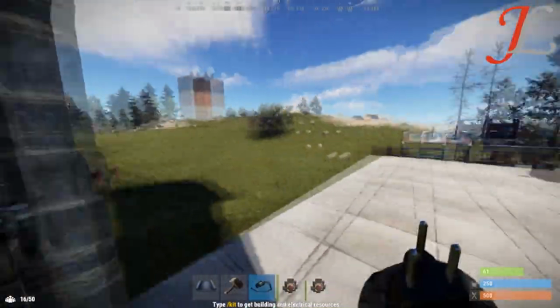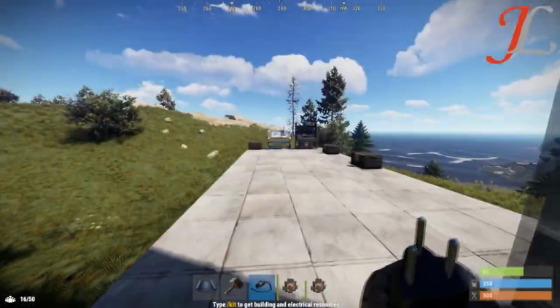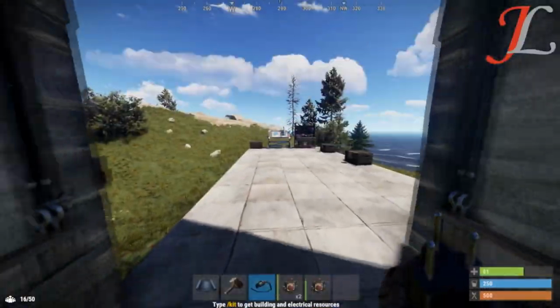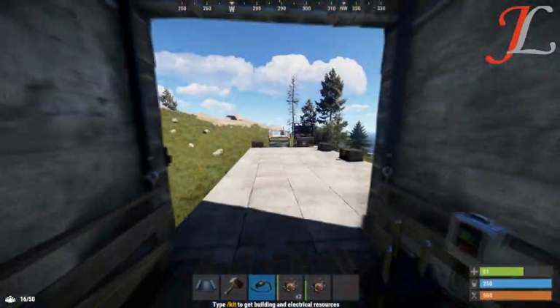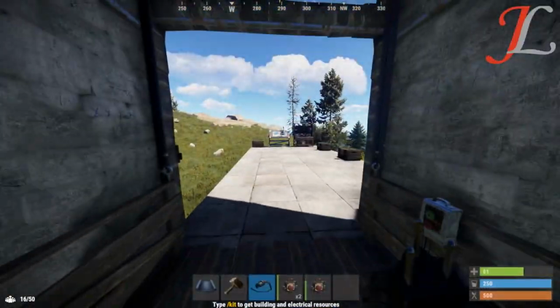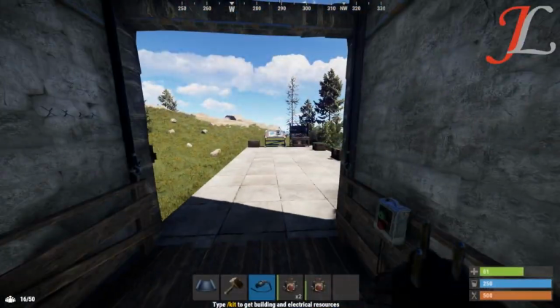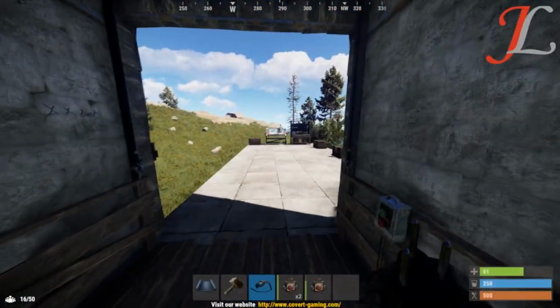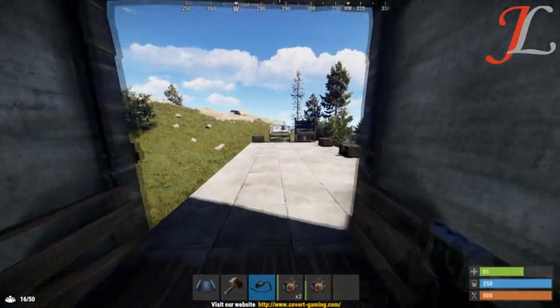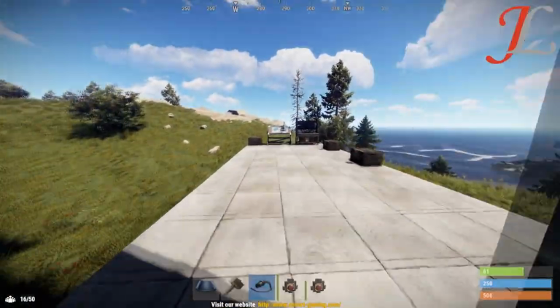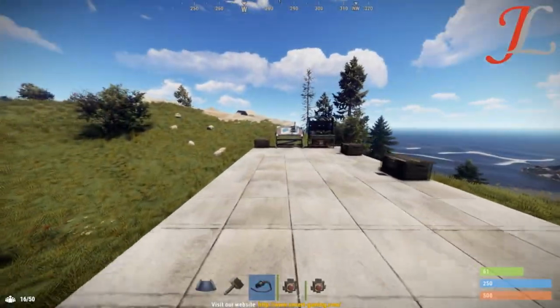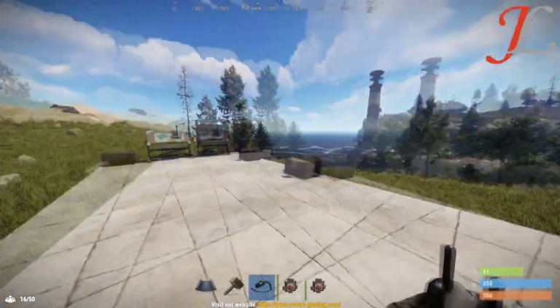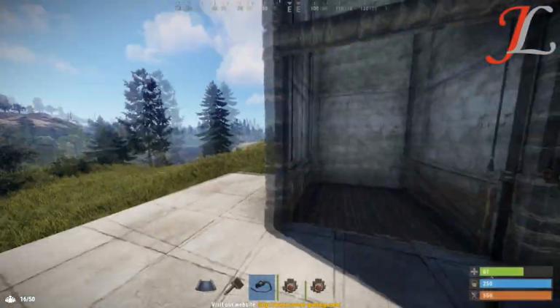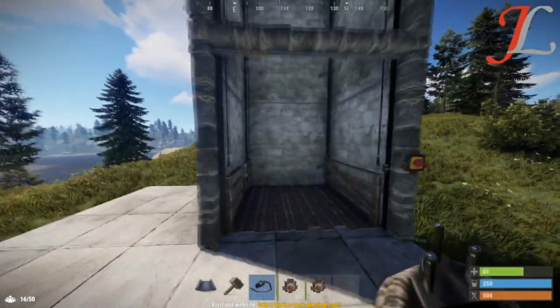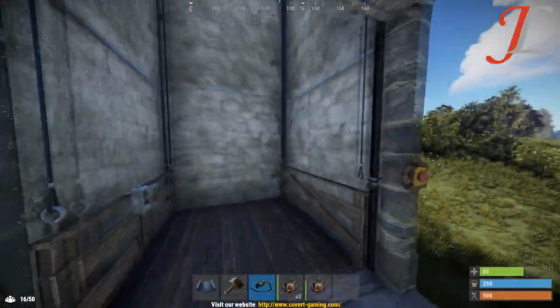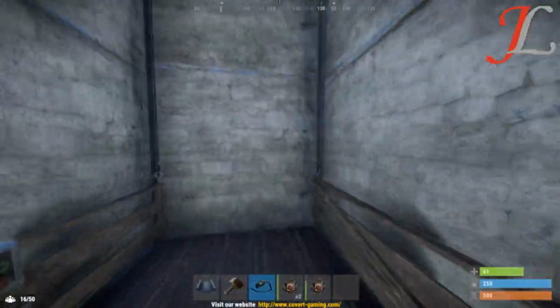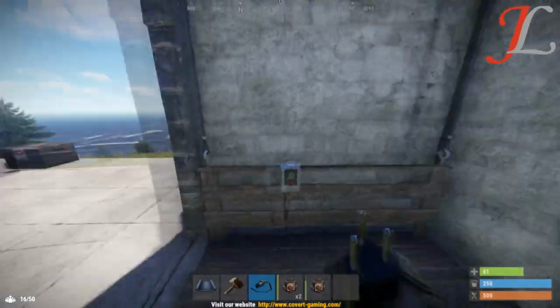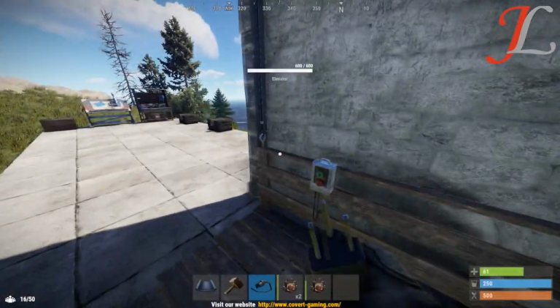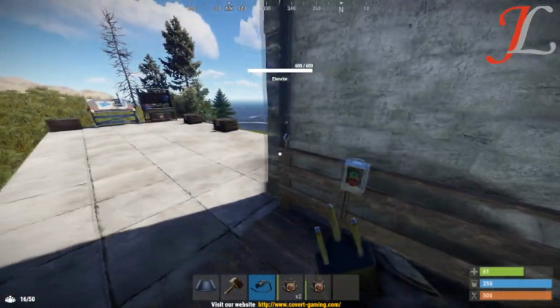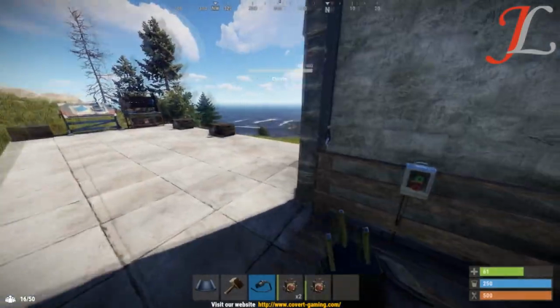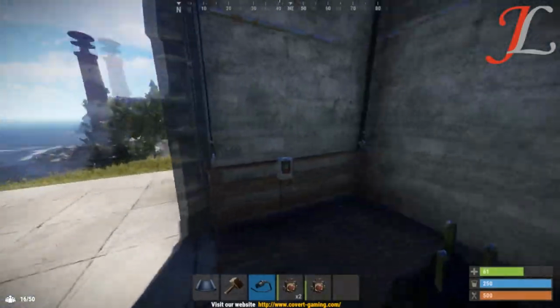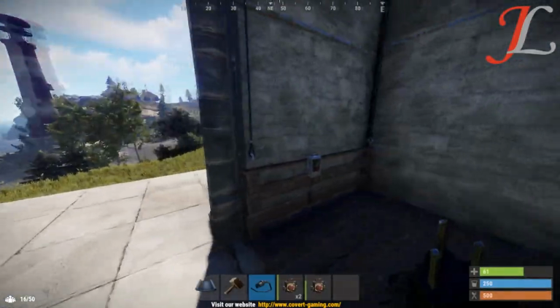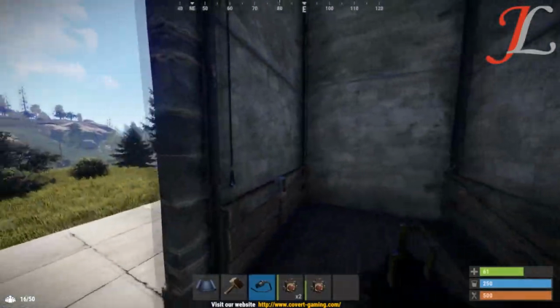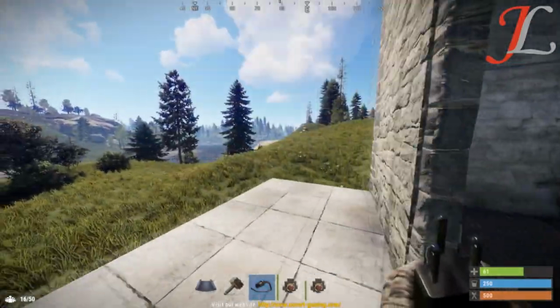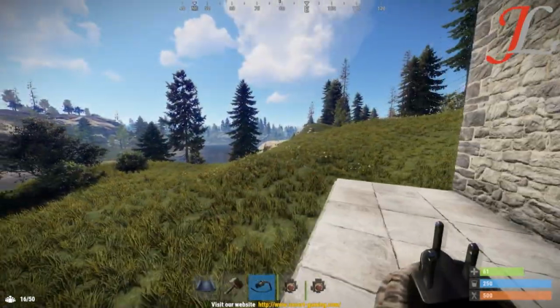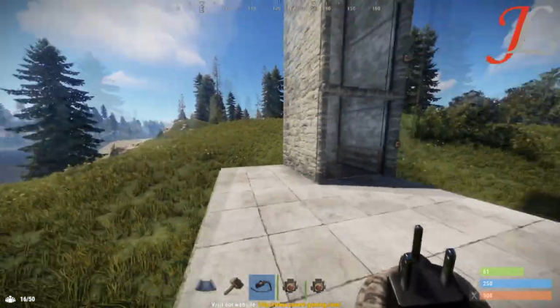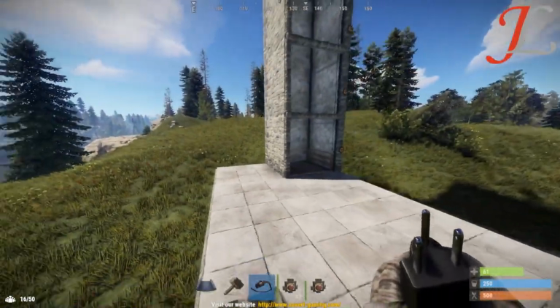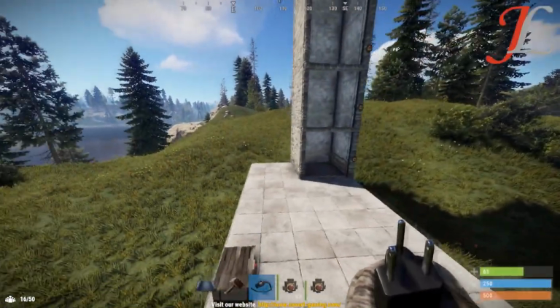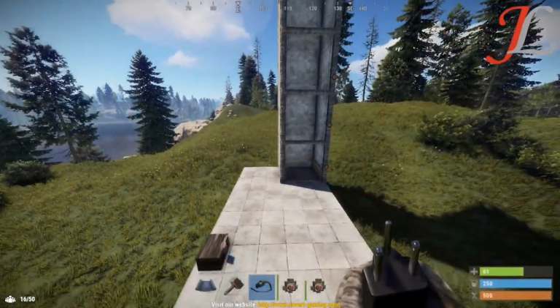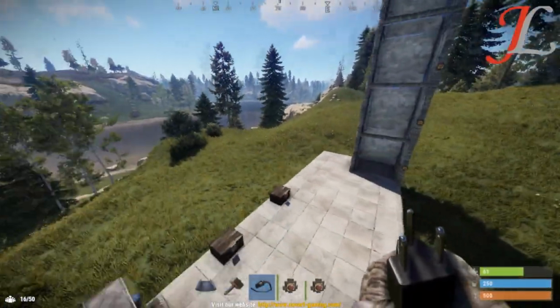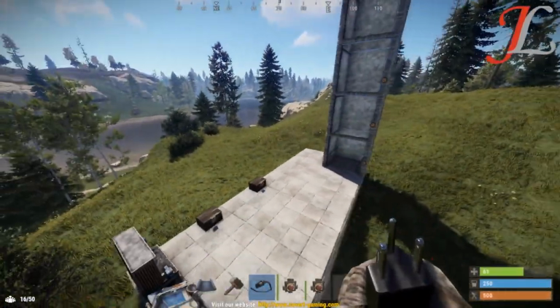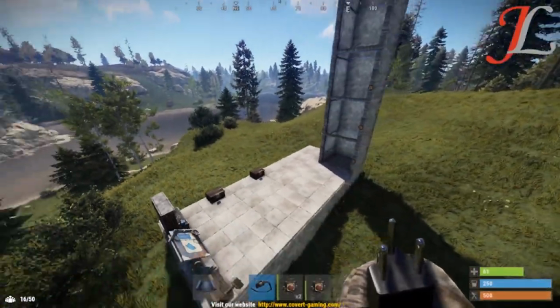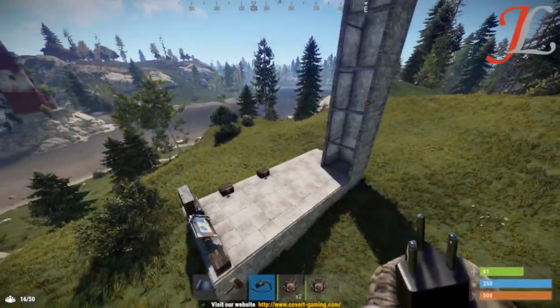However, you can ride horses onto the elevator and call it up. Anyway, that is the new elevator system in Rust.